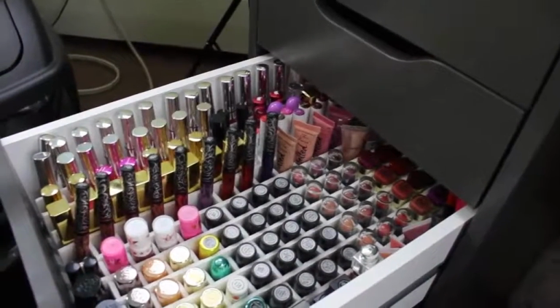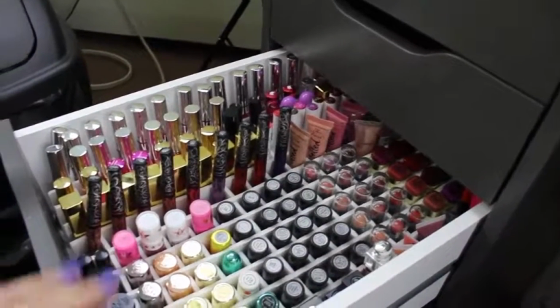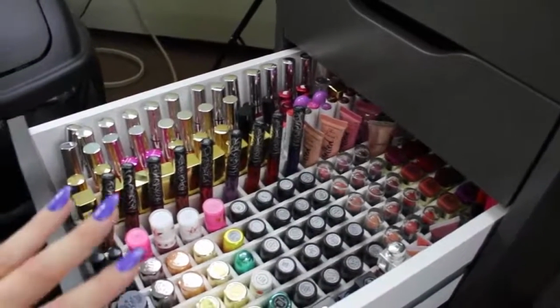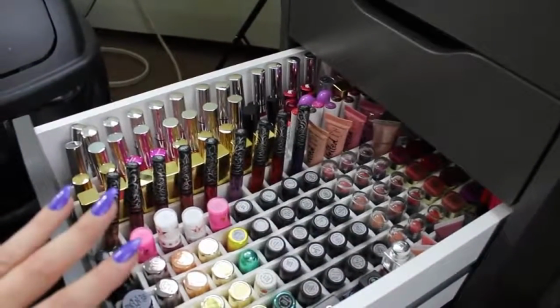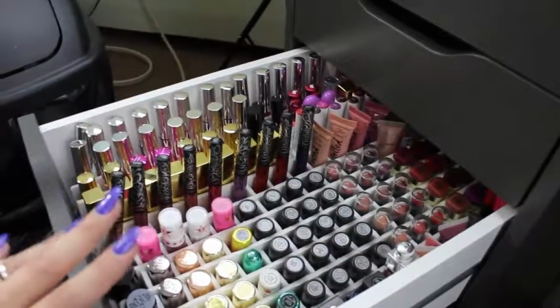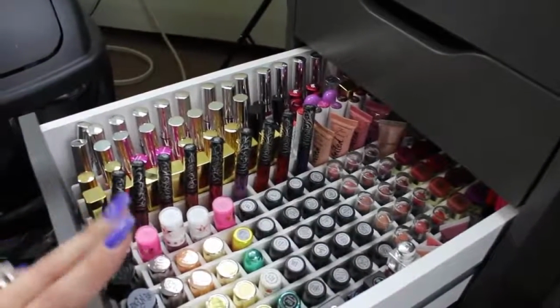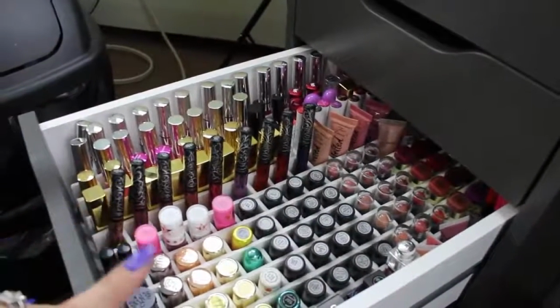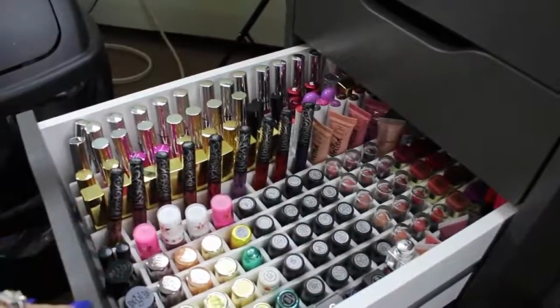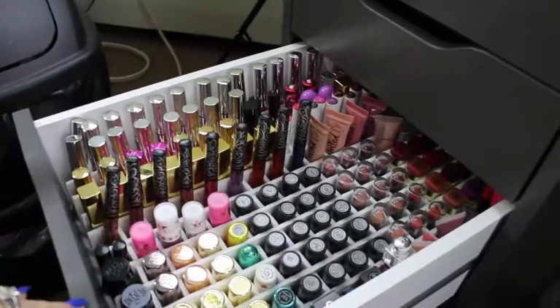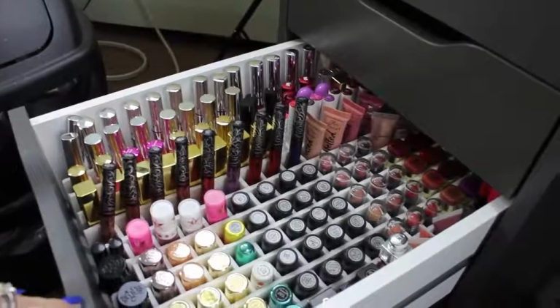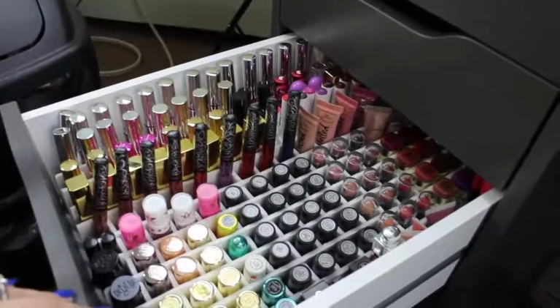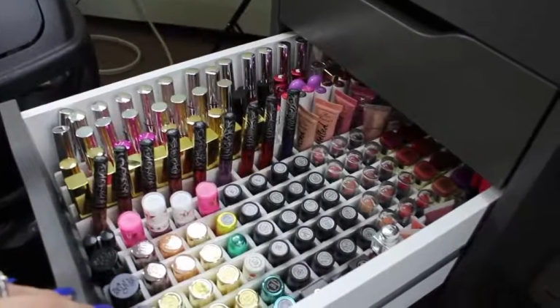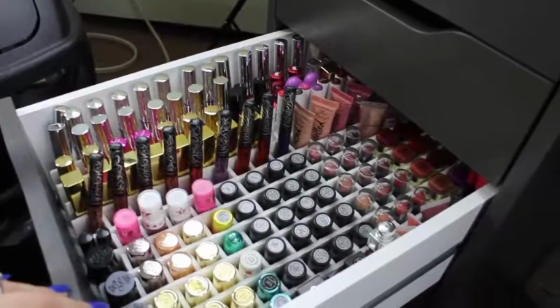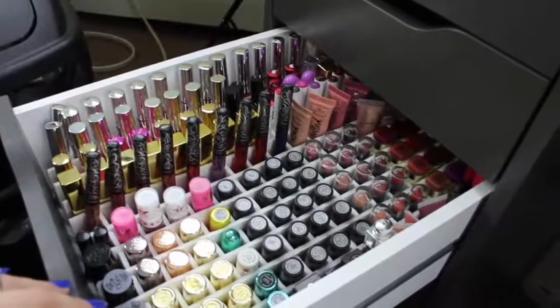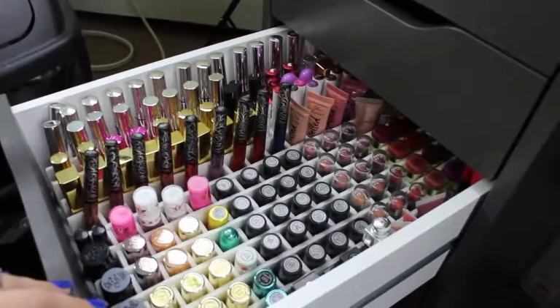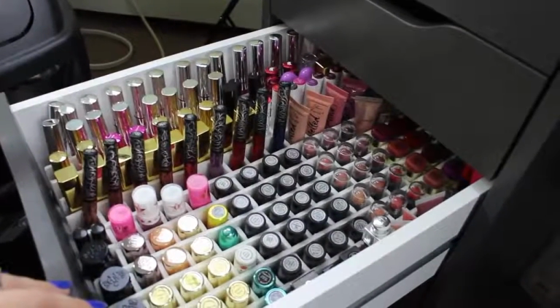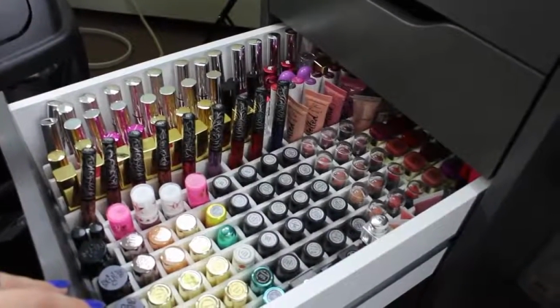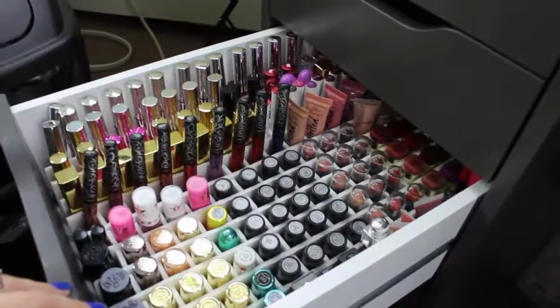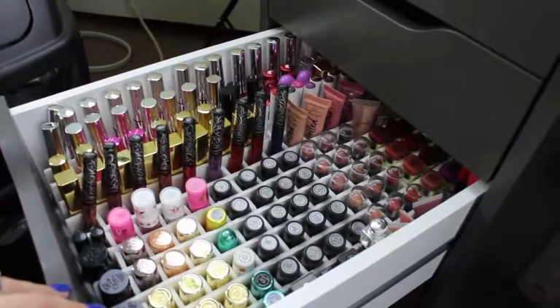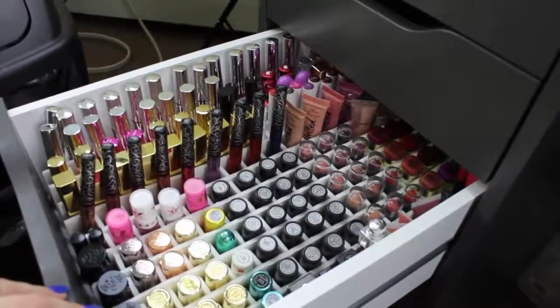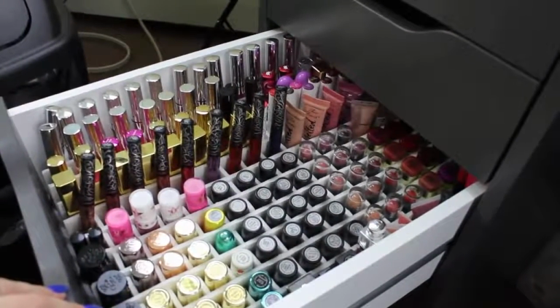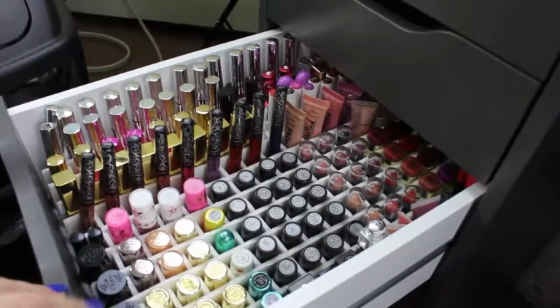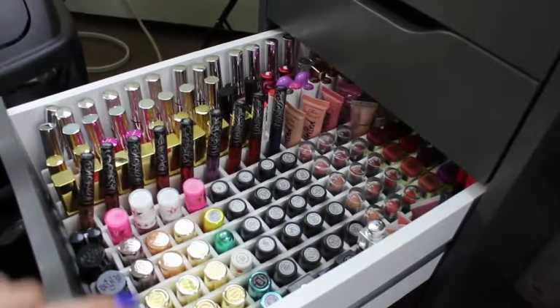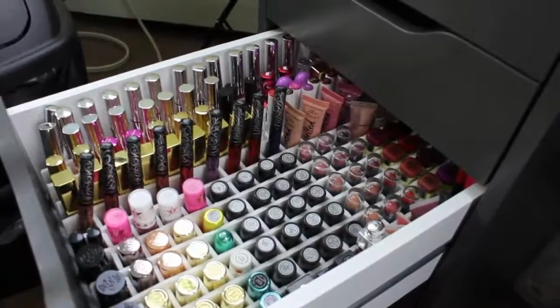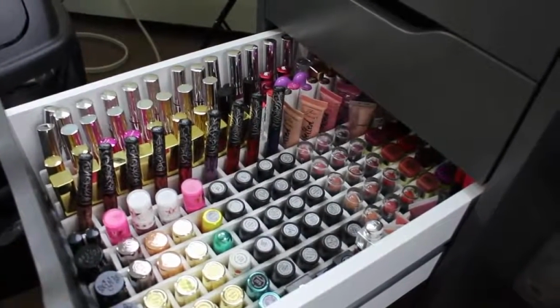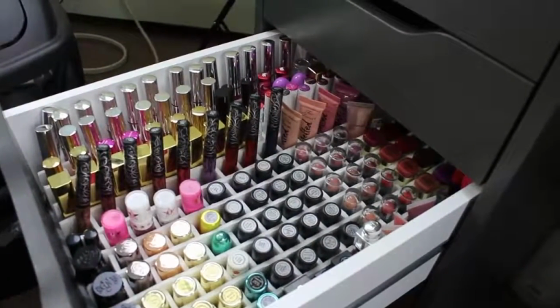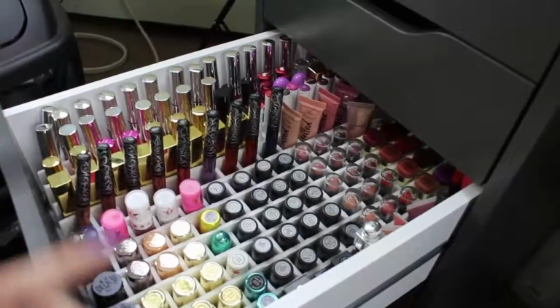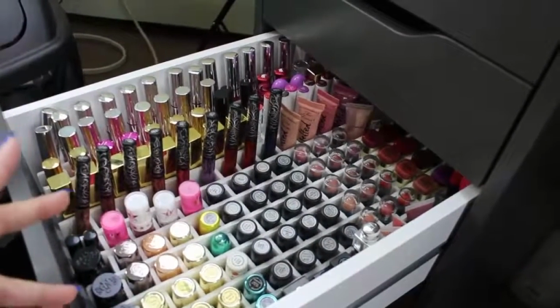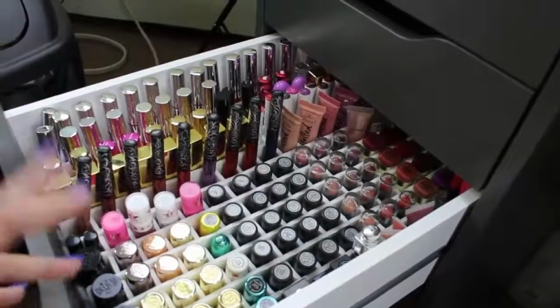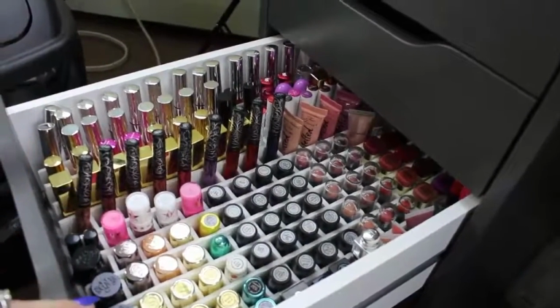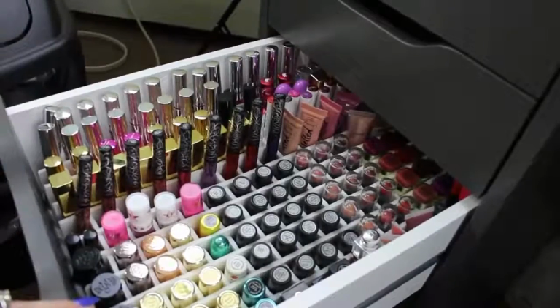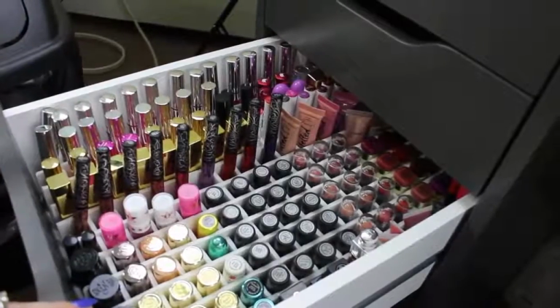Does that mean I'm going to need more to fill it in? Absolutely. So I'm going to show you guys how I created this.